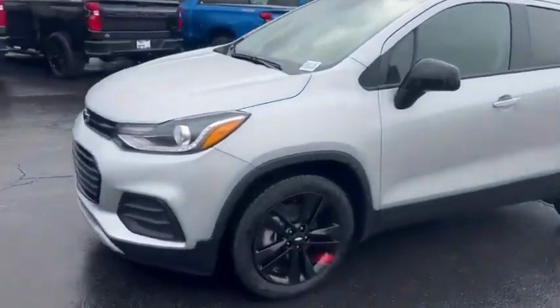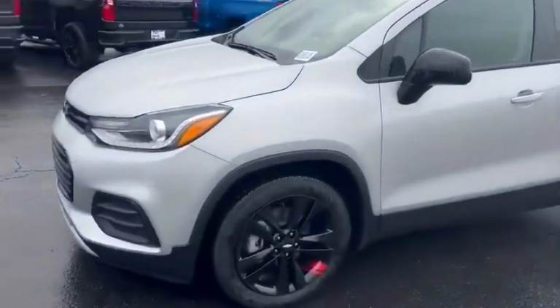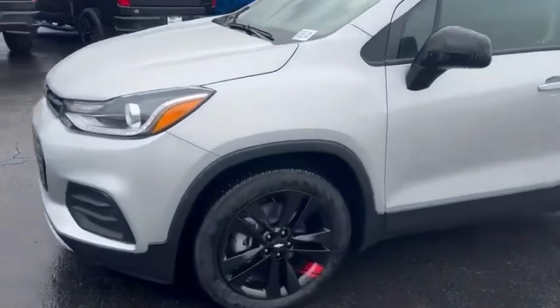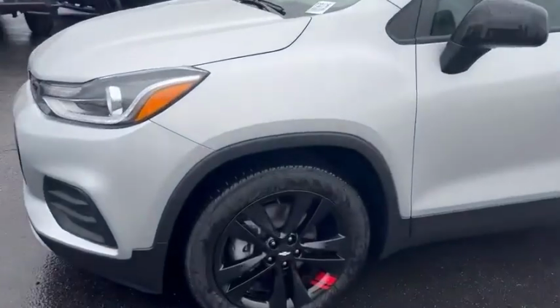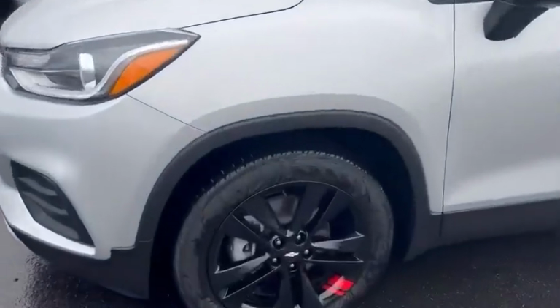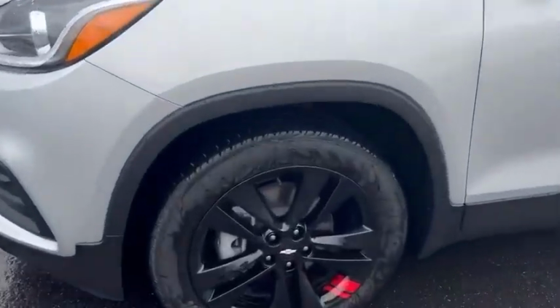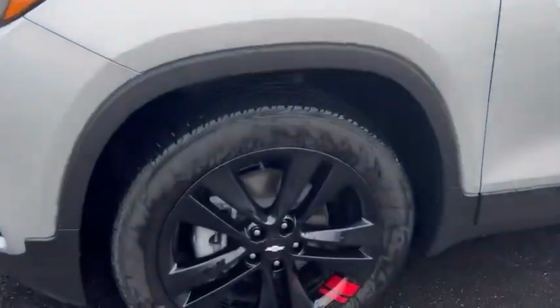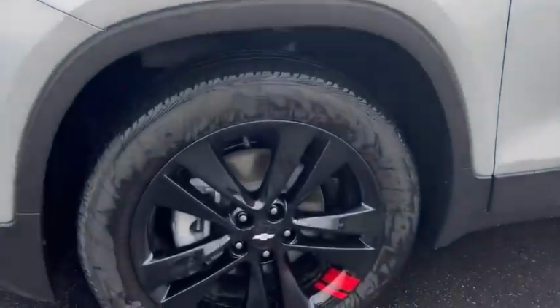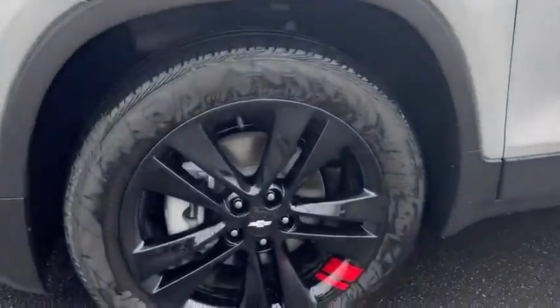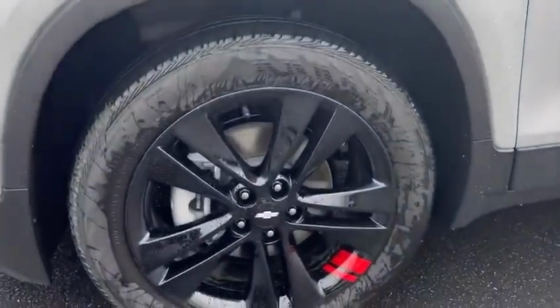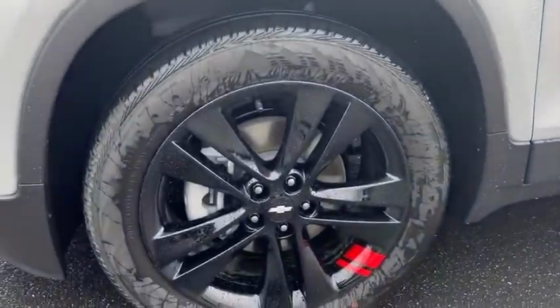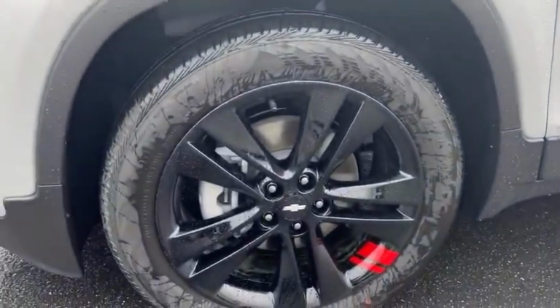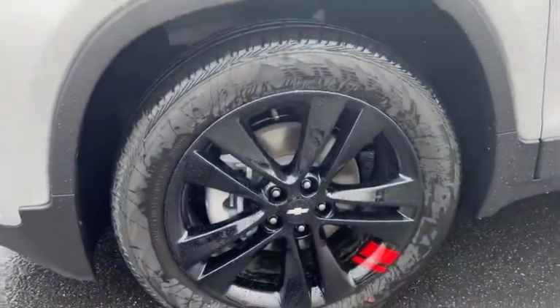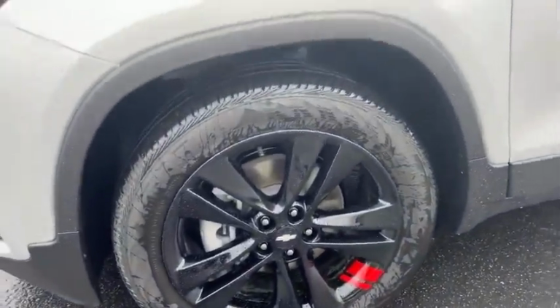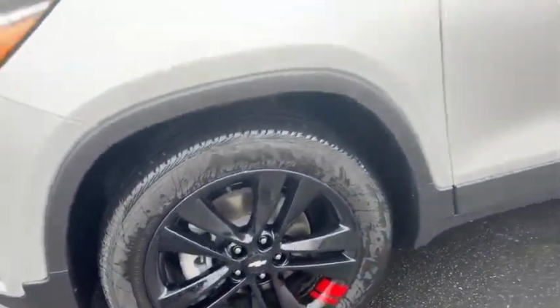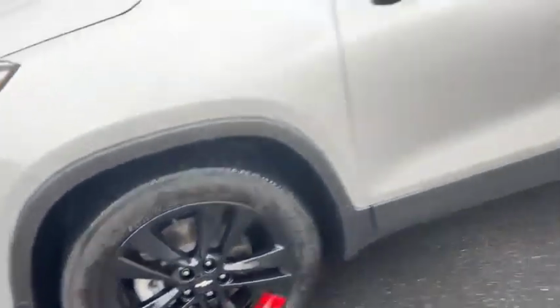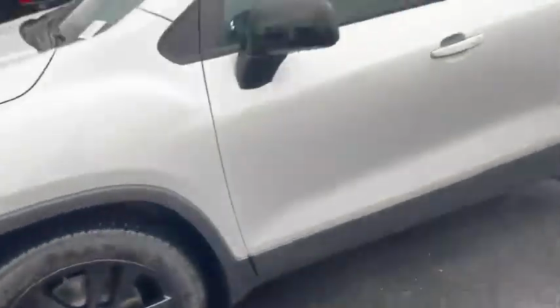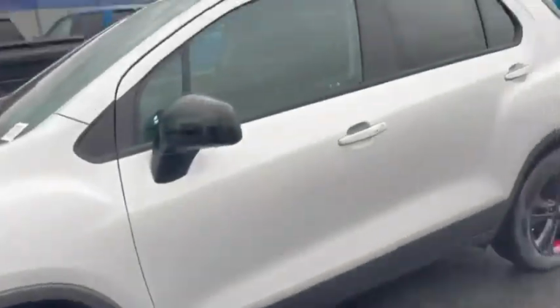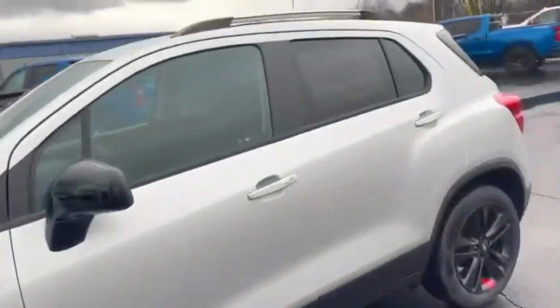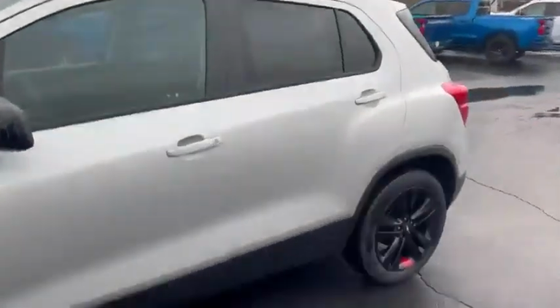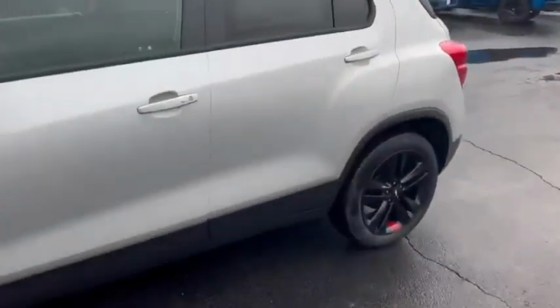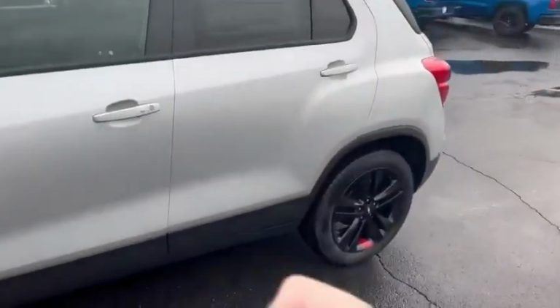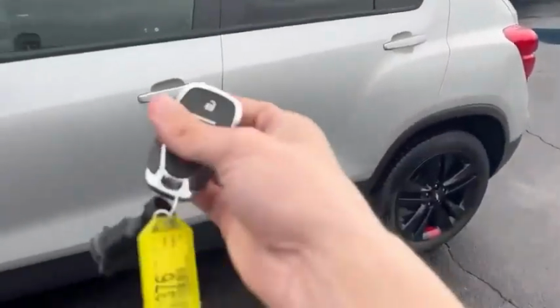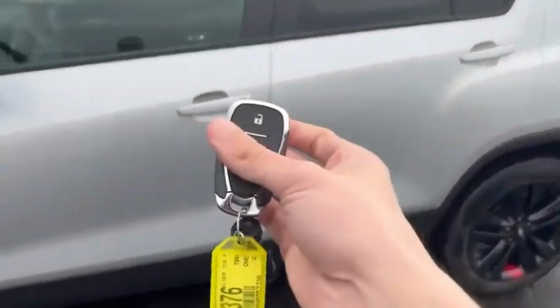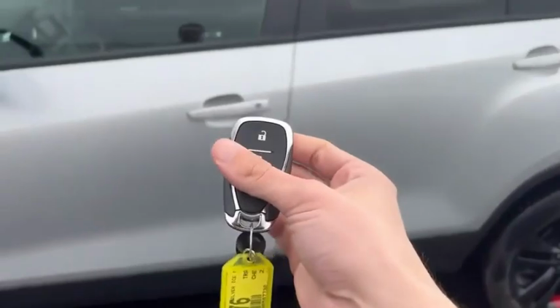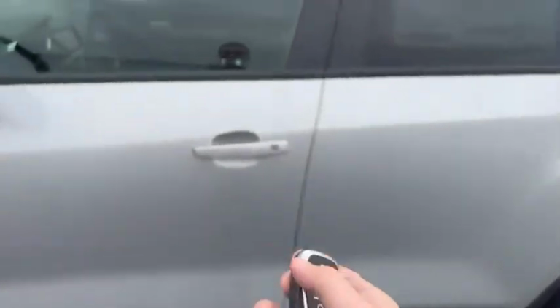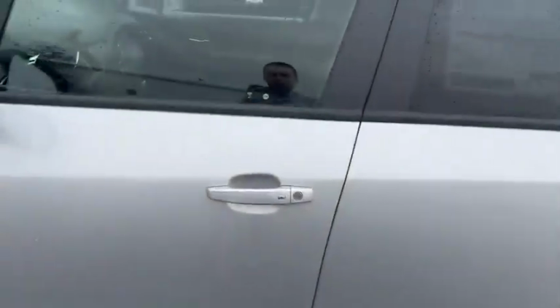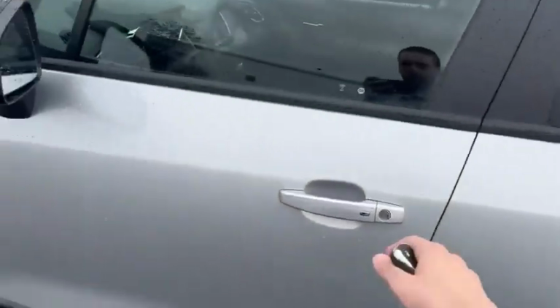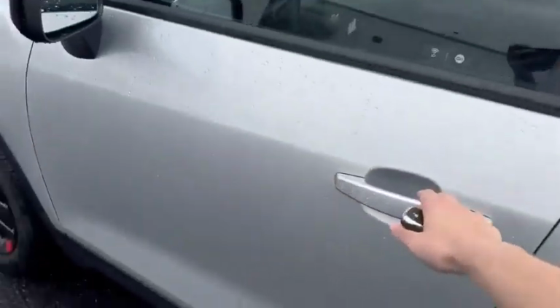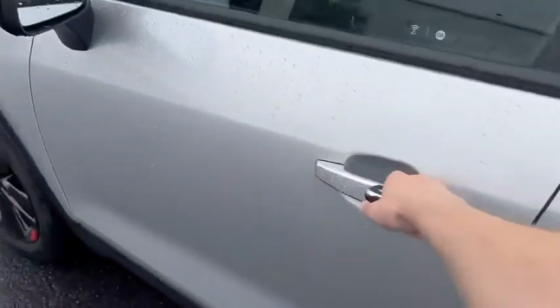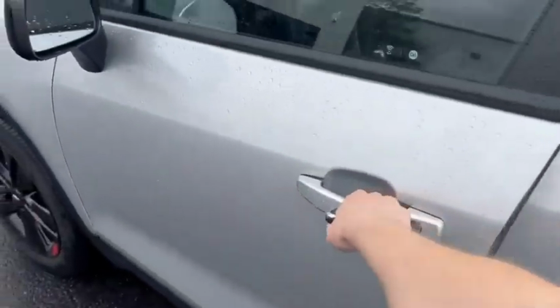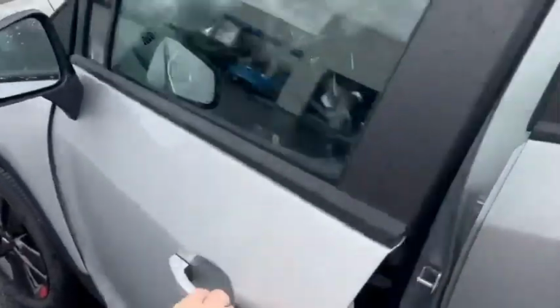Check out these tires — 16-inch aluminum wheels. Keyless entry, remote start, push to start.